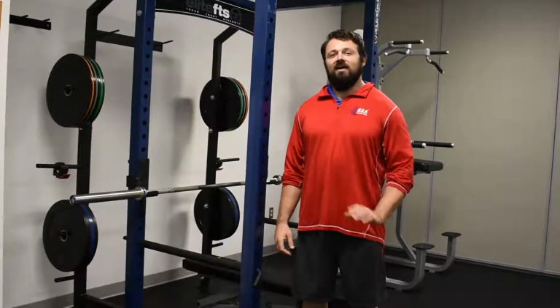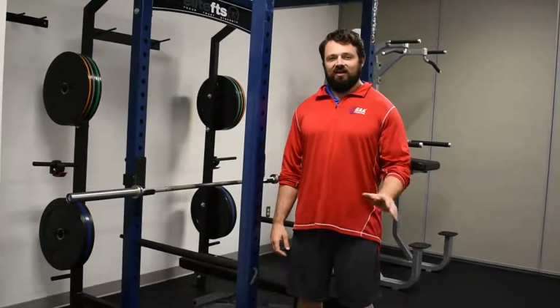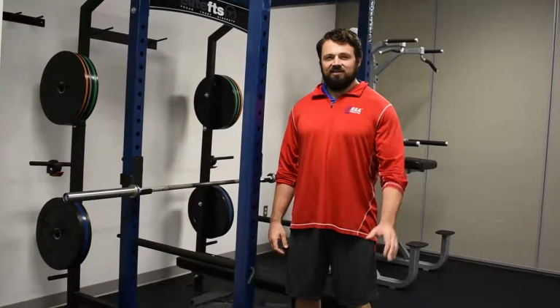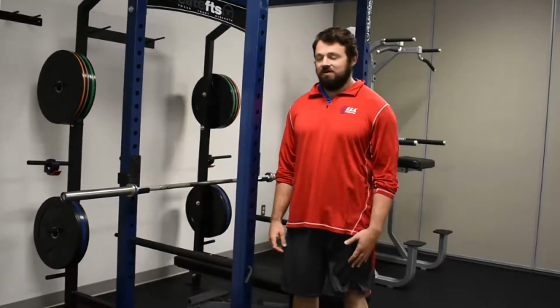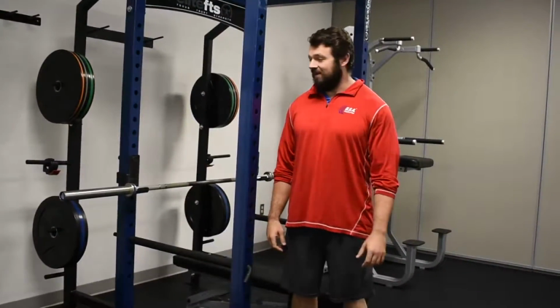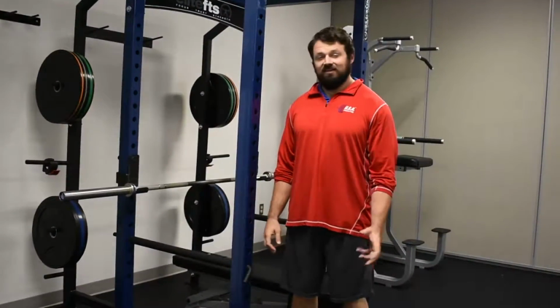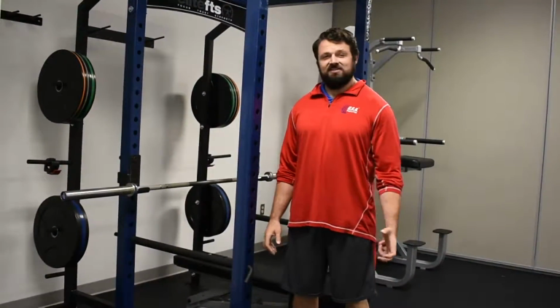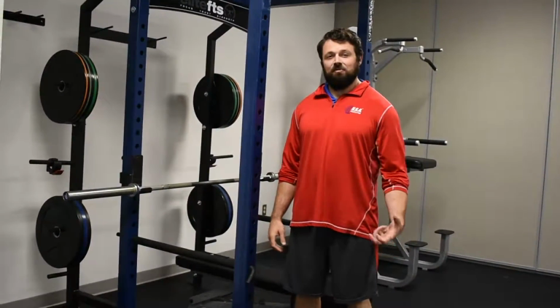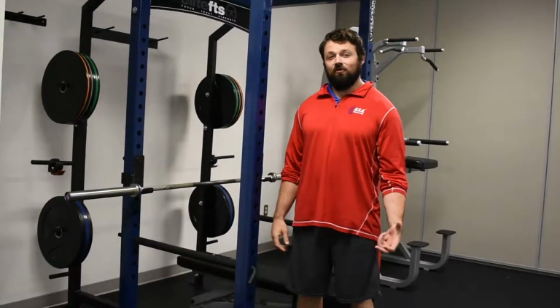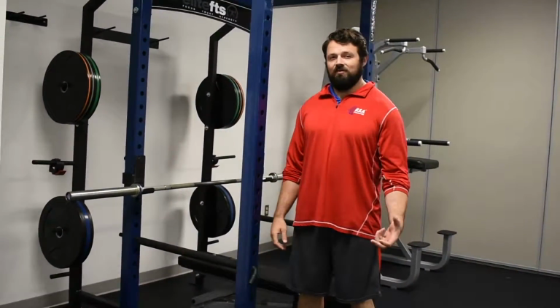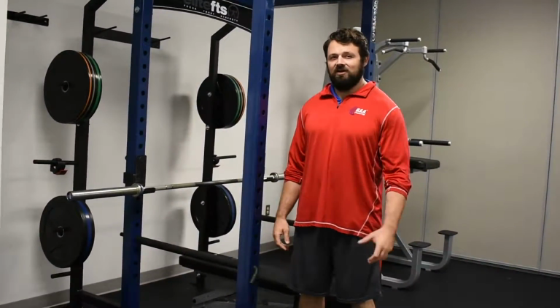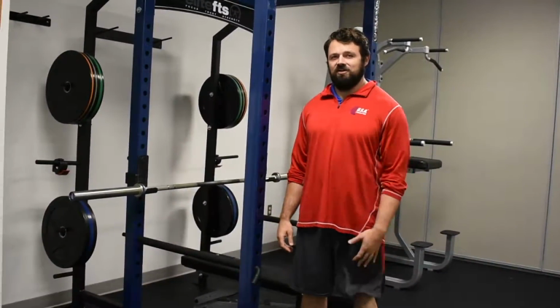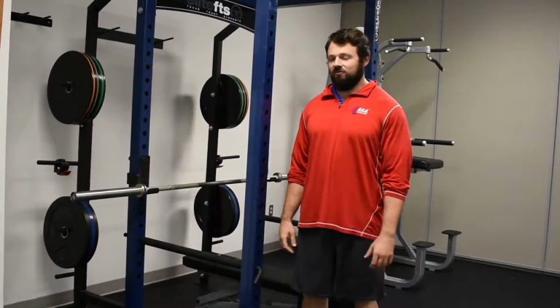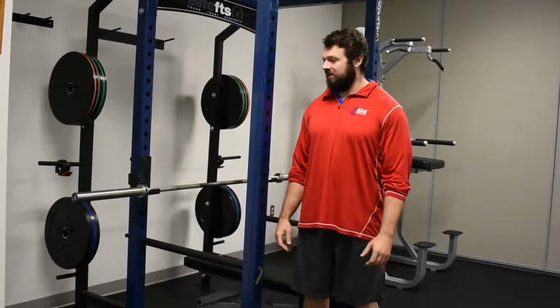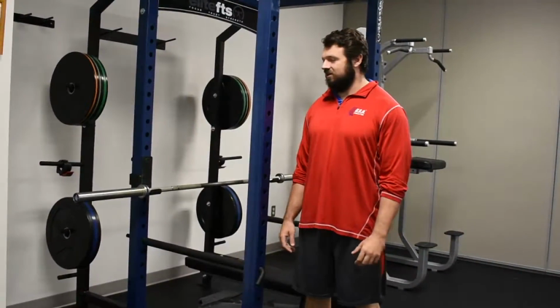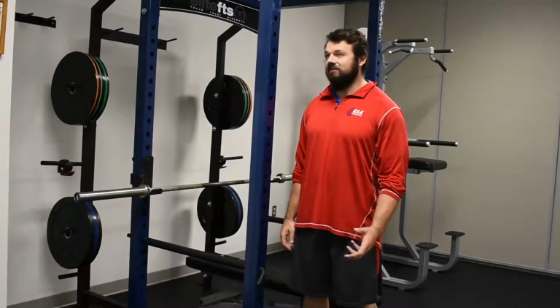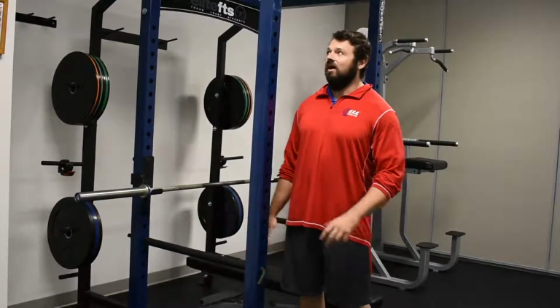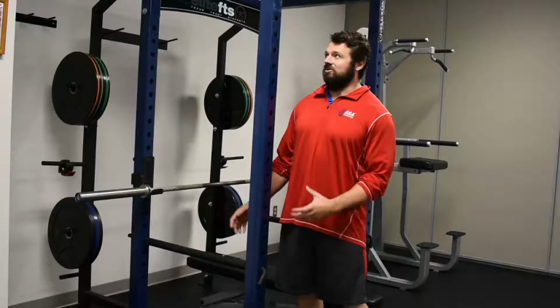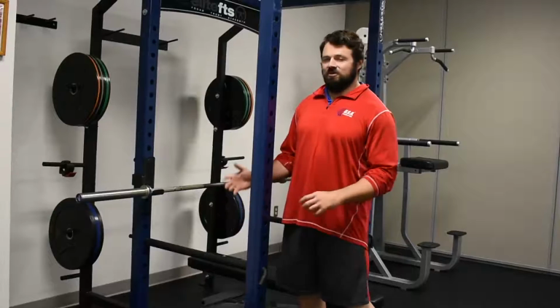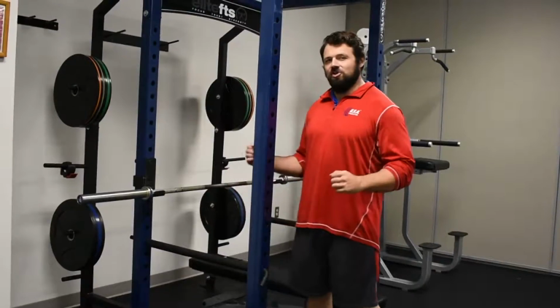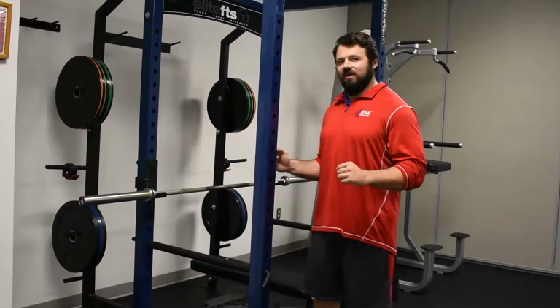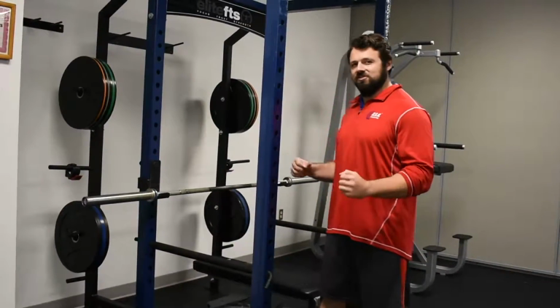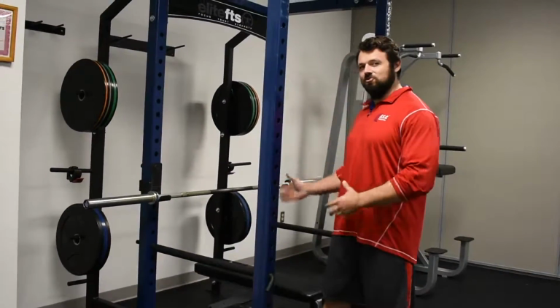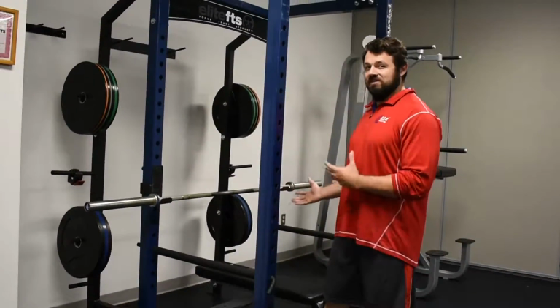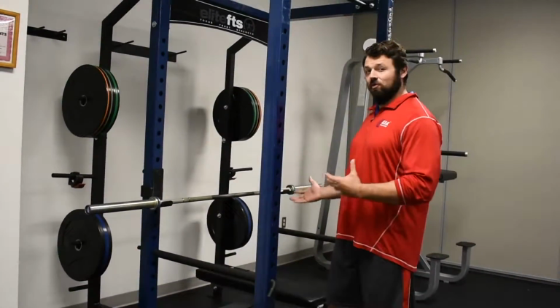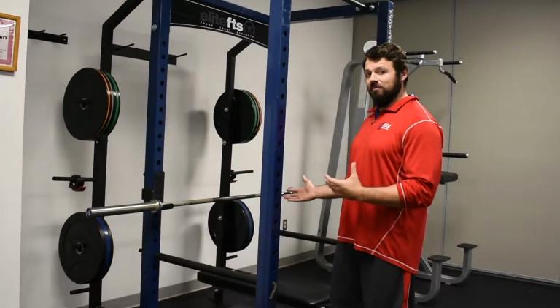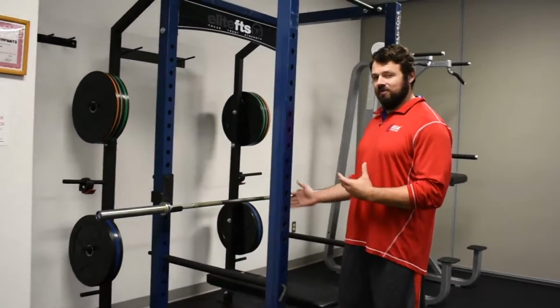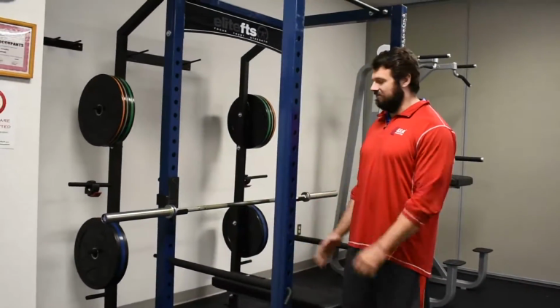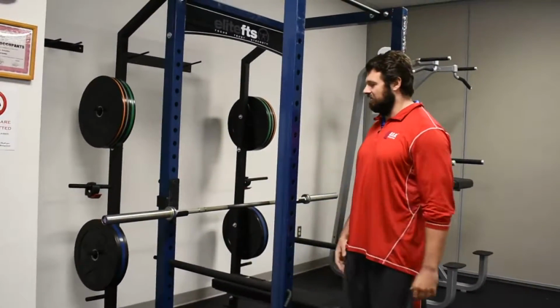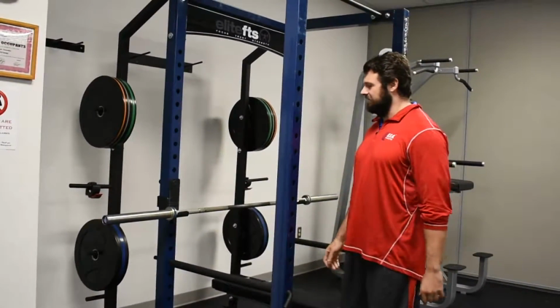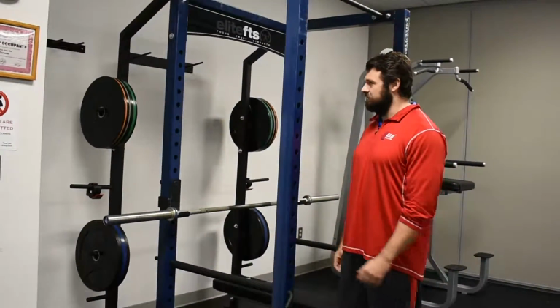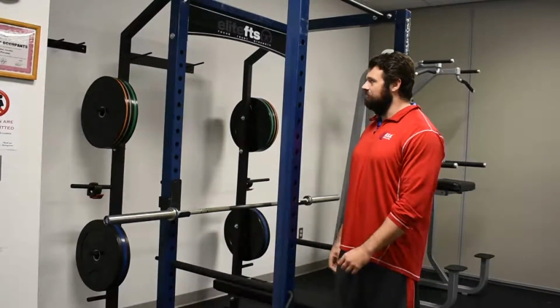Hey guys, my name is Mike Hedleski. I'm a program manager here at the Rec Center. I just wanted to showcase this new piece of equipment that we have here in our fitness room.